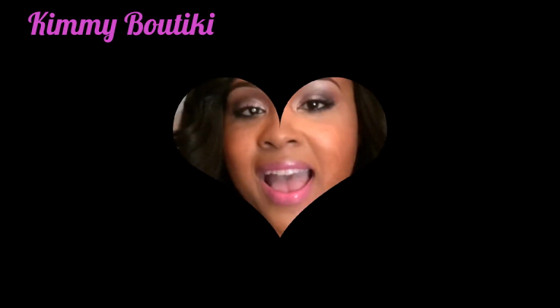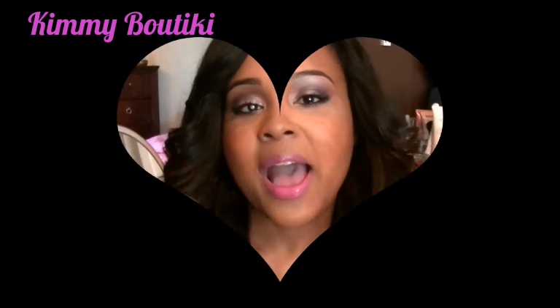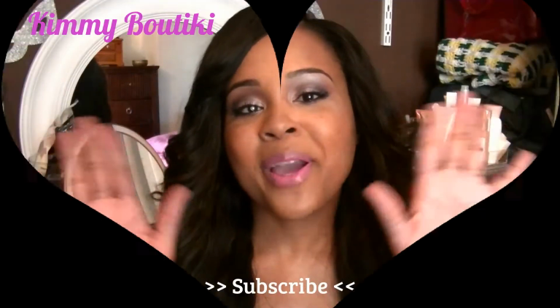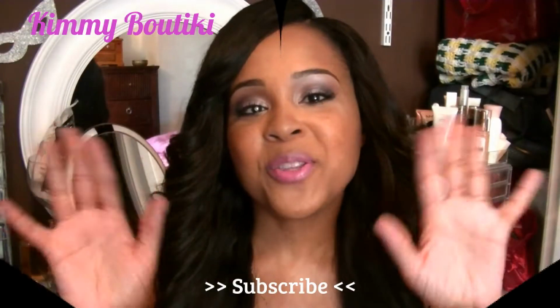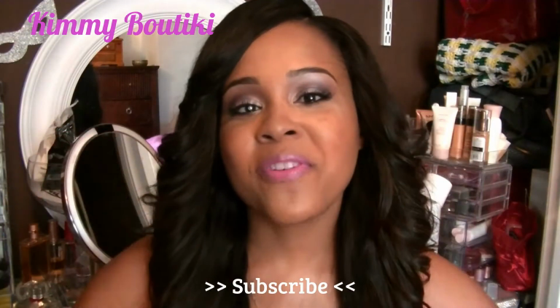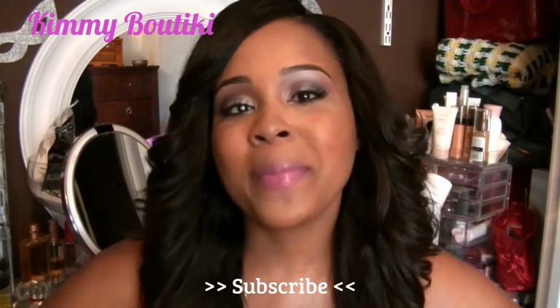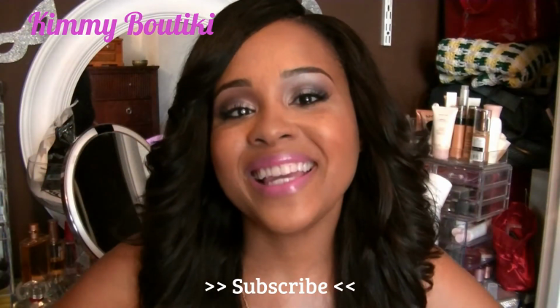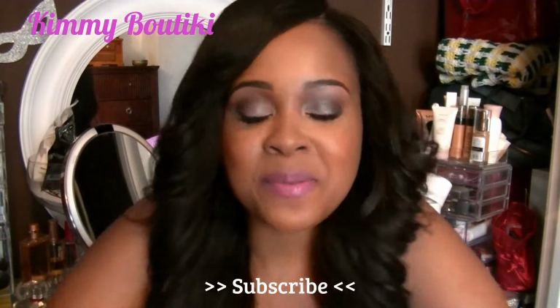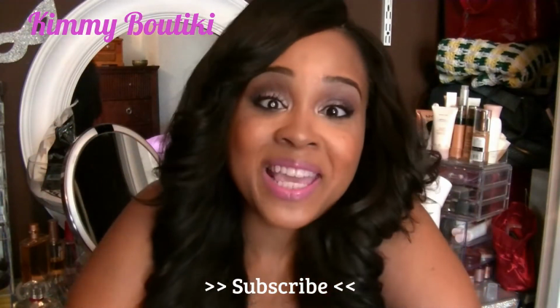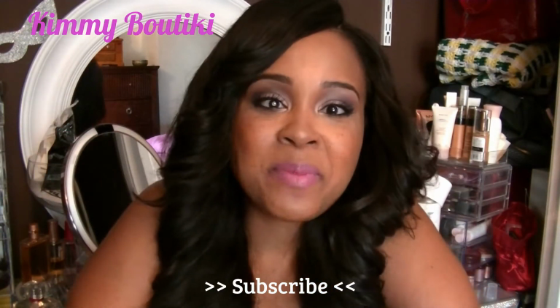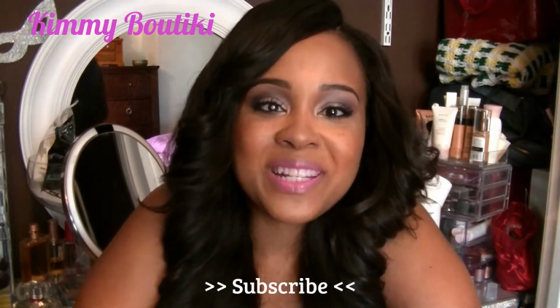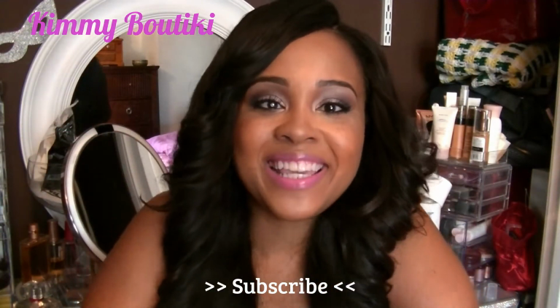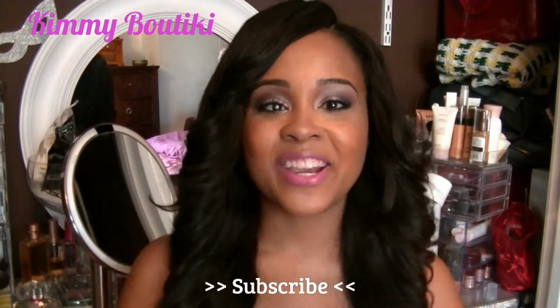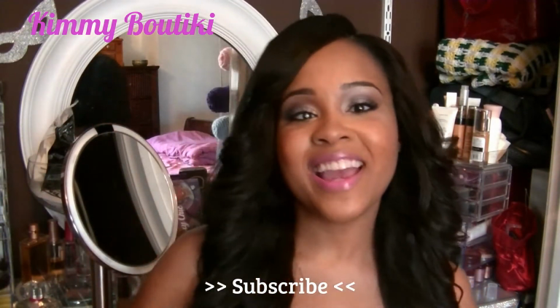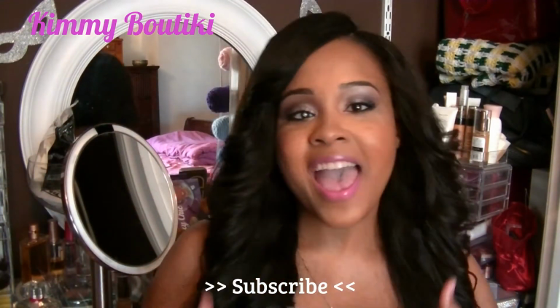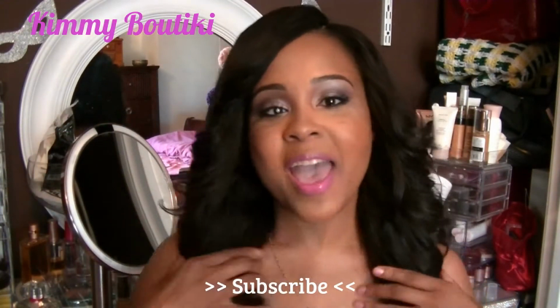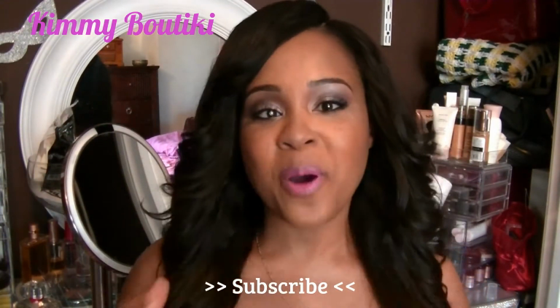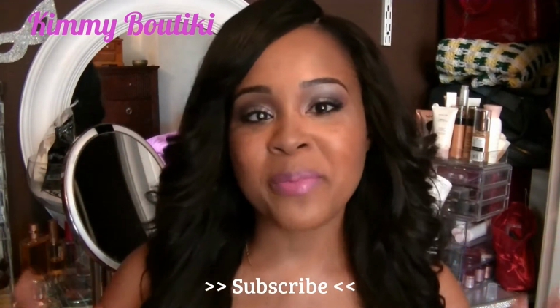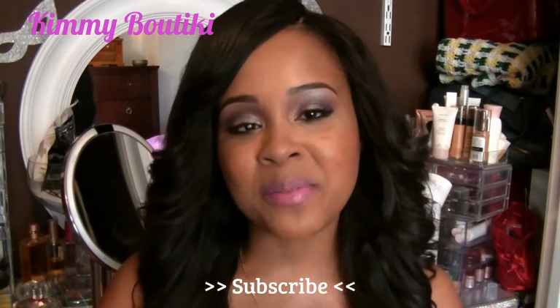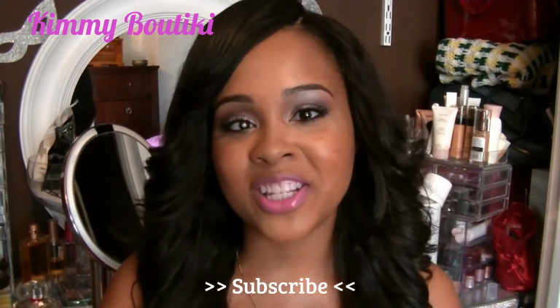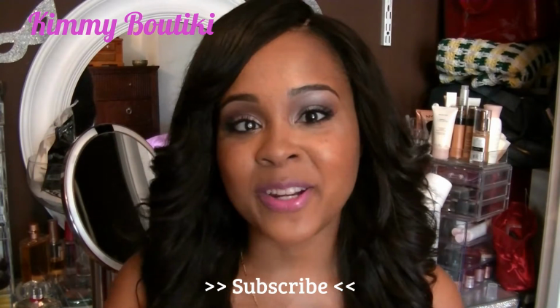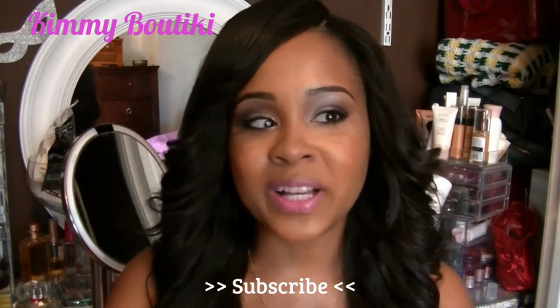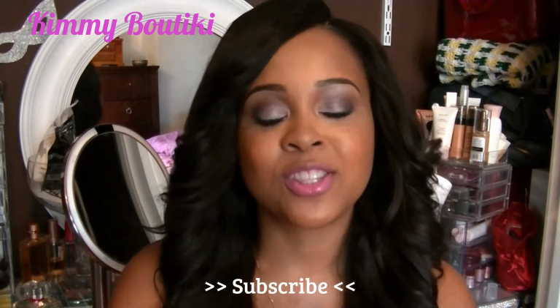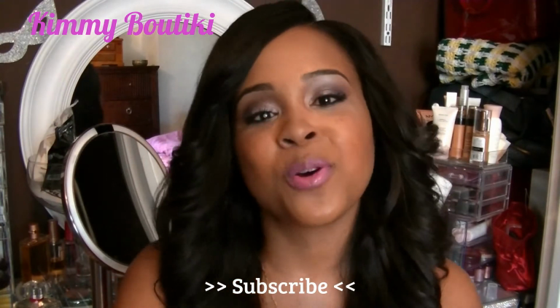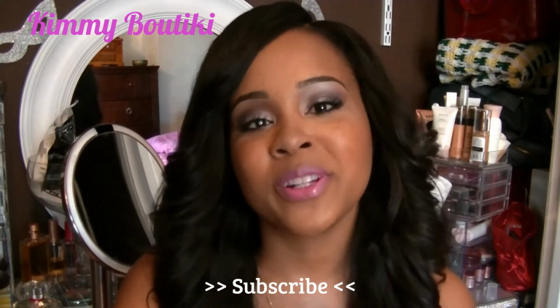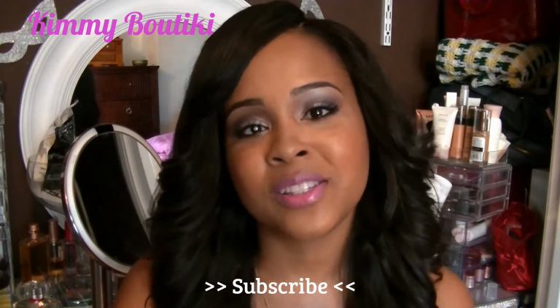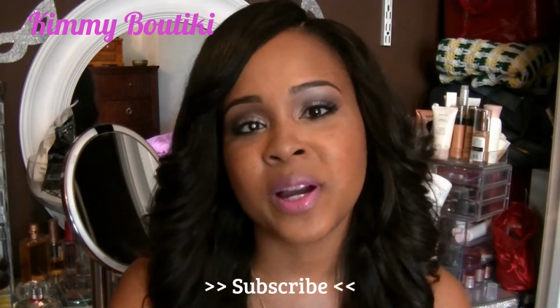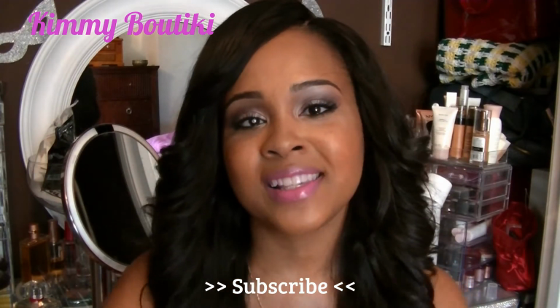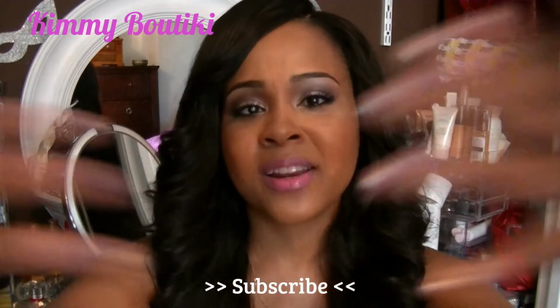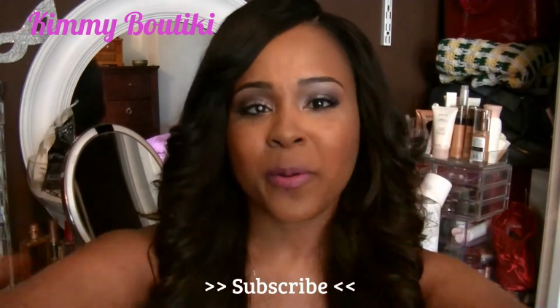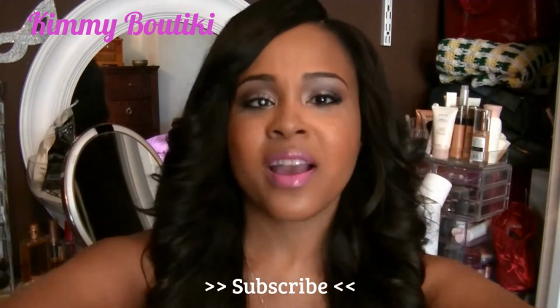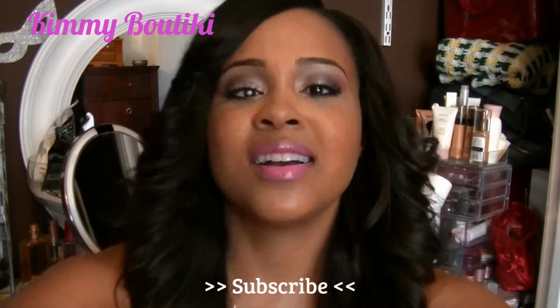Hi my YouTube family! It's me Kimi Boutique here and welcome back to my channel. It's so good to see you guys again. Big hugs!